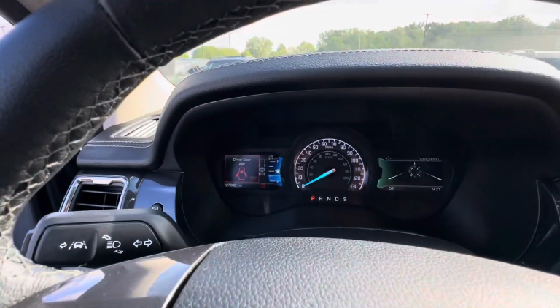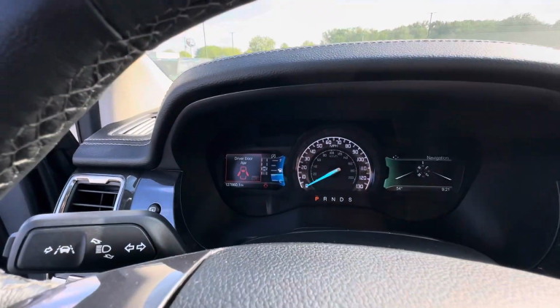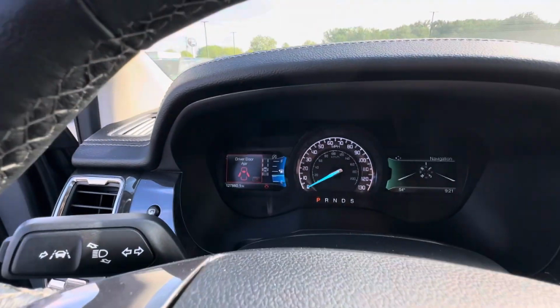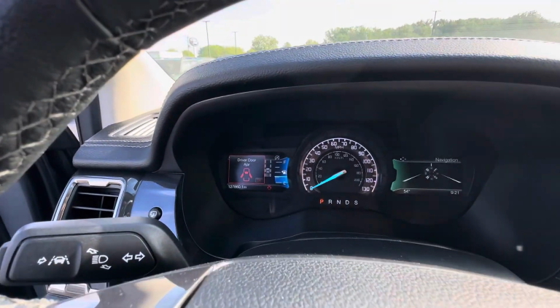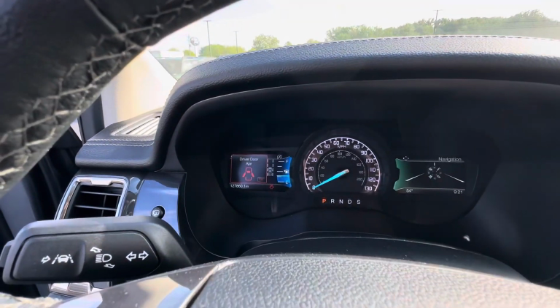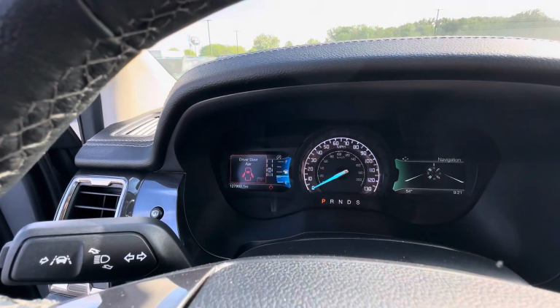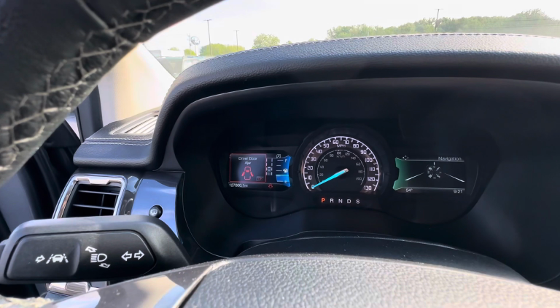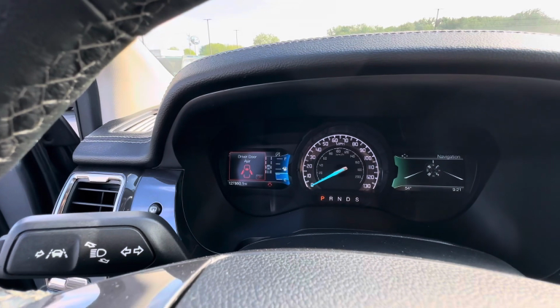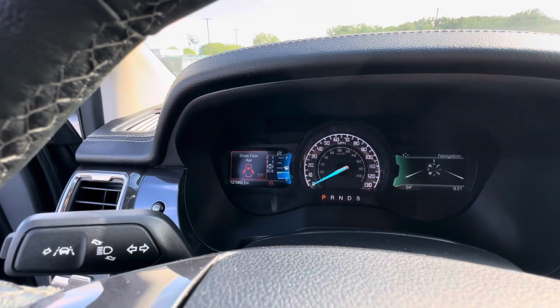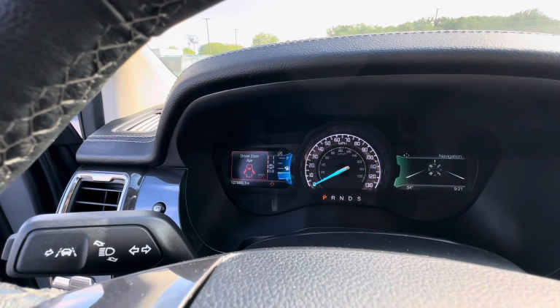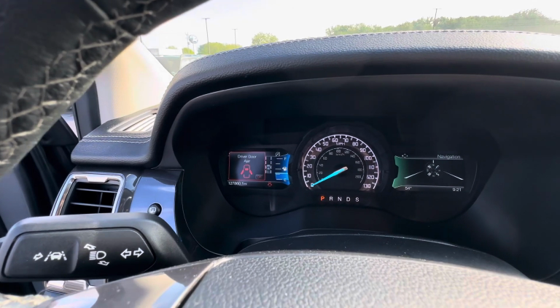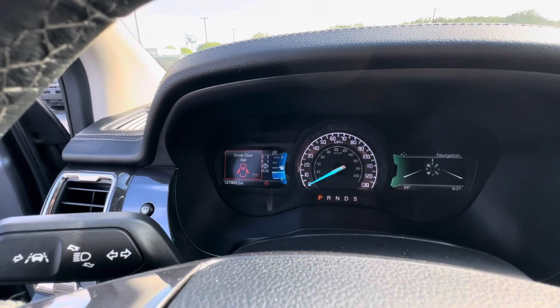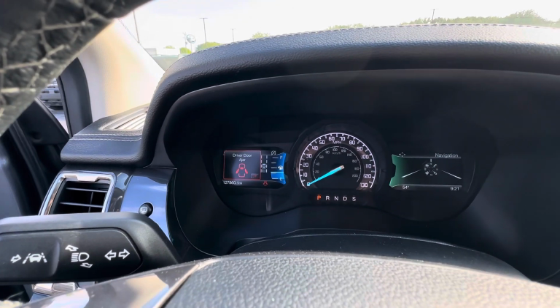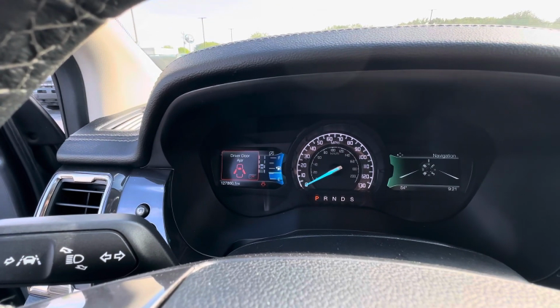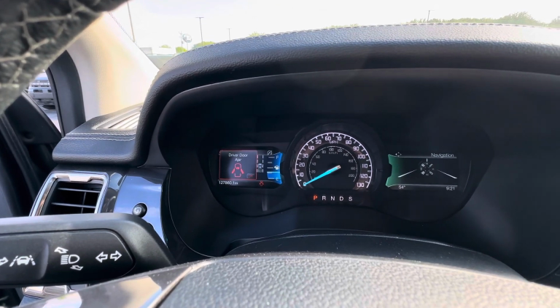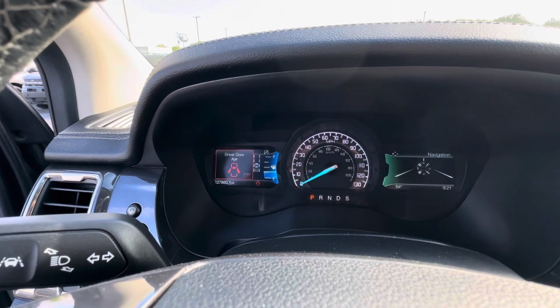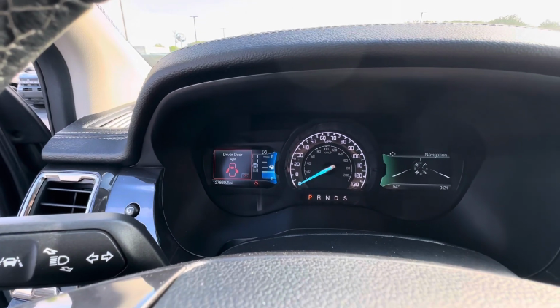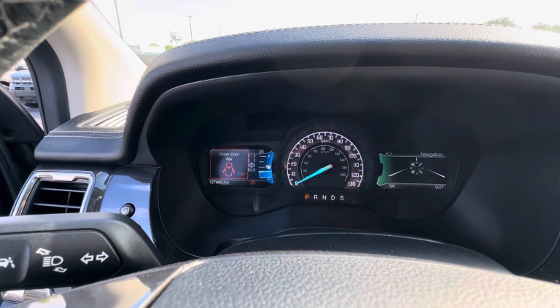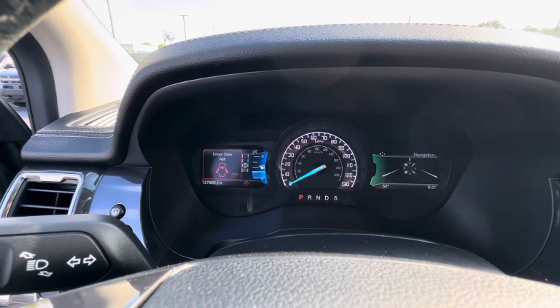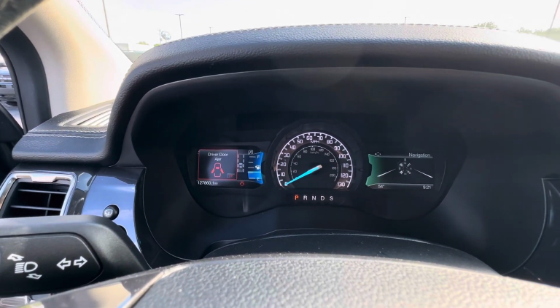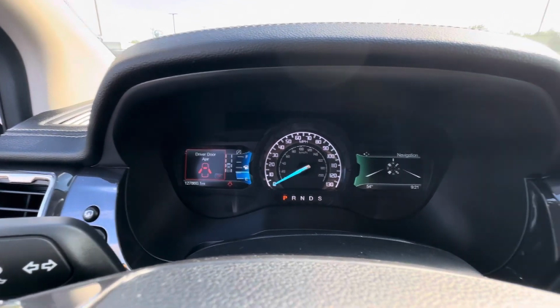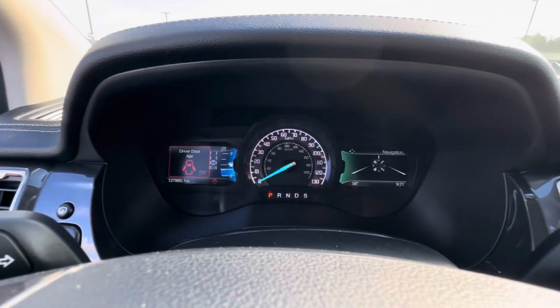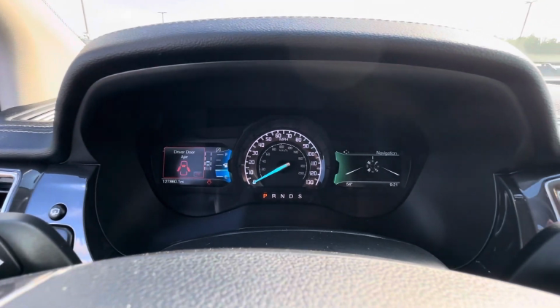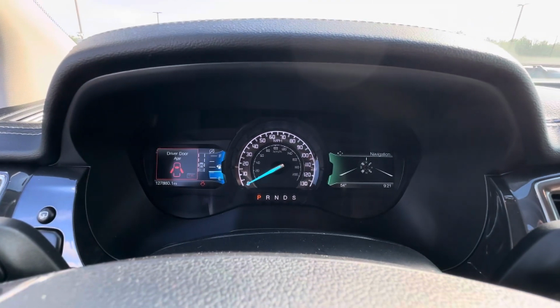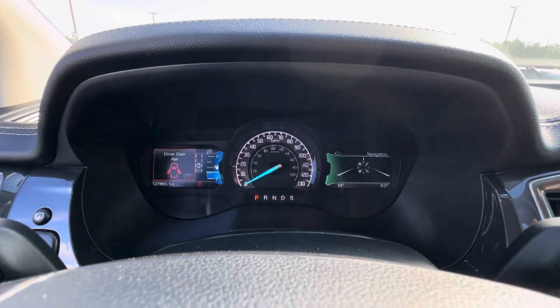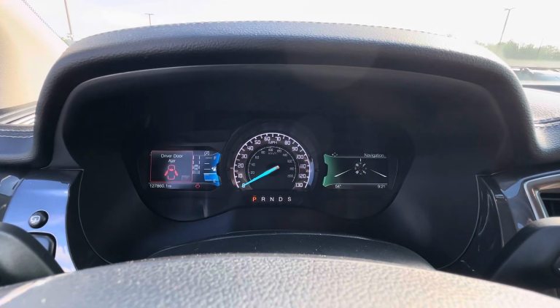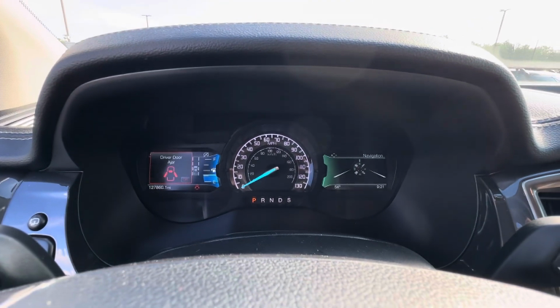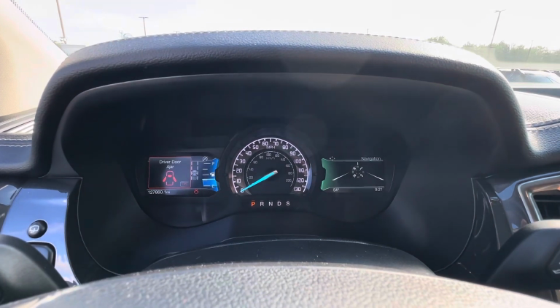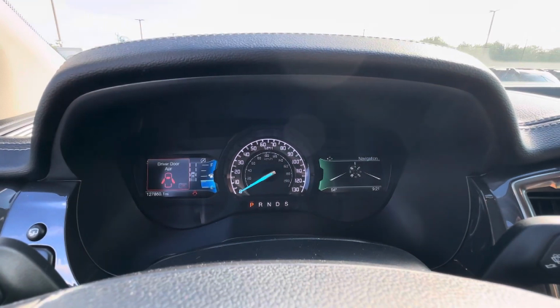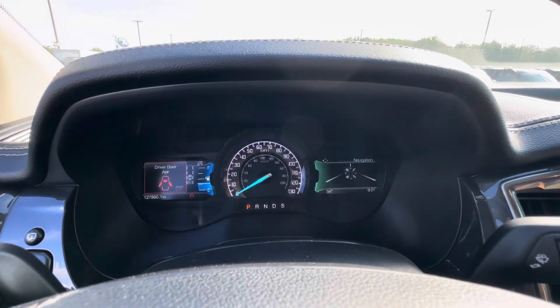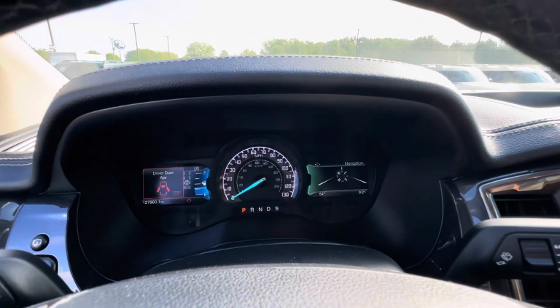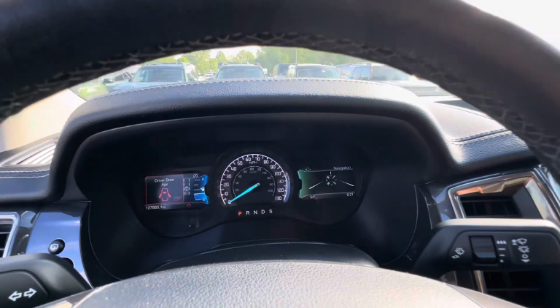The vehicle has 127,860 miles on it. No warning lights or anything on.